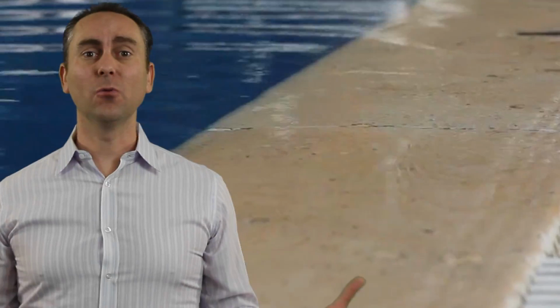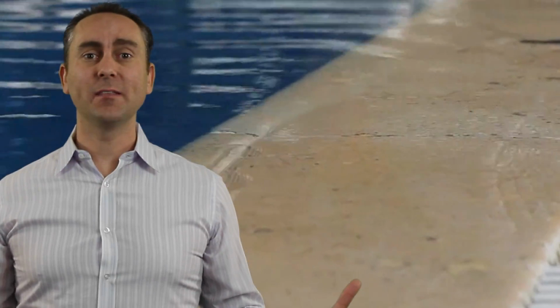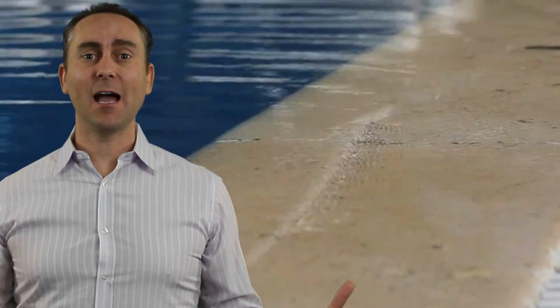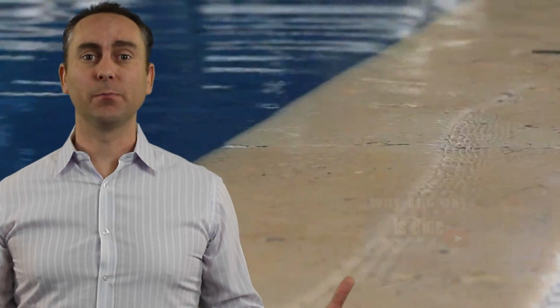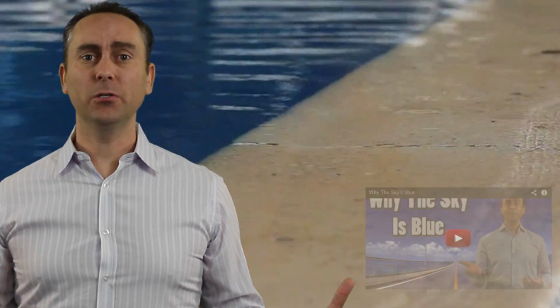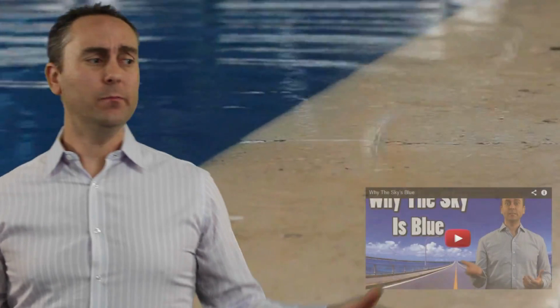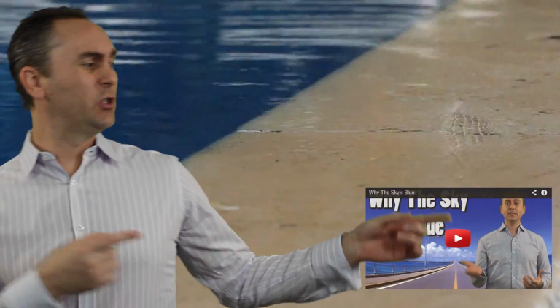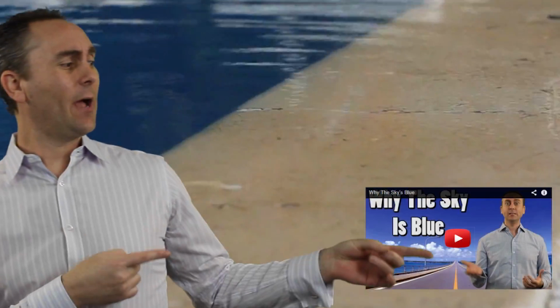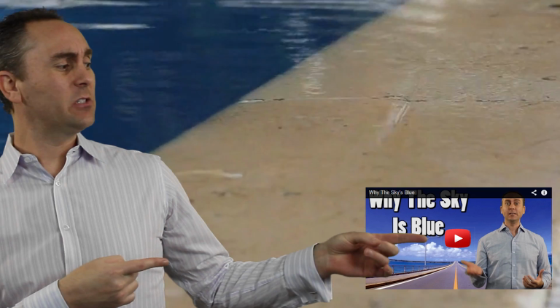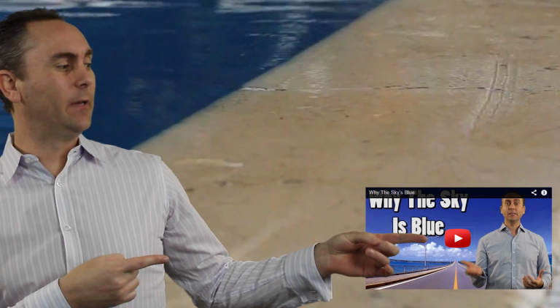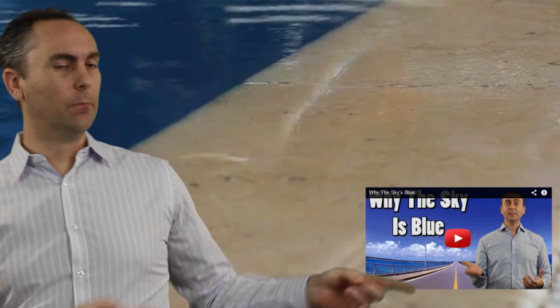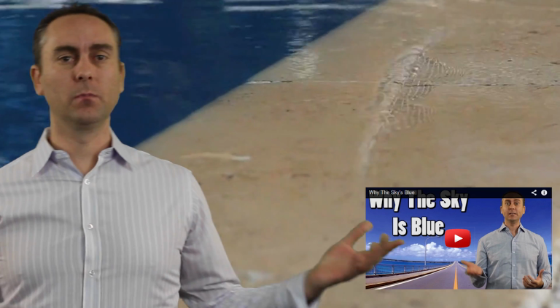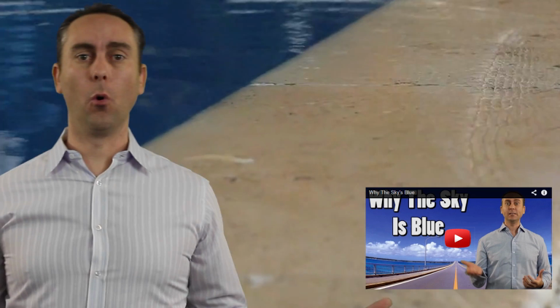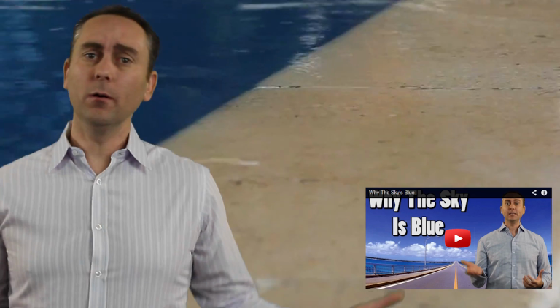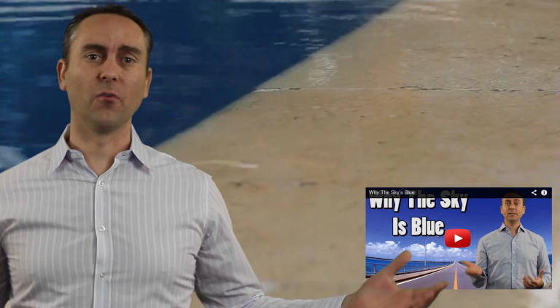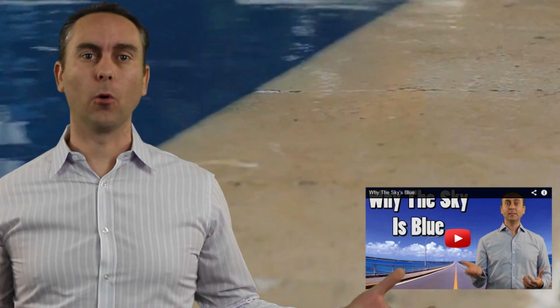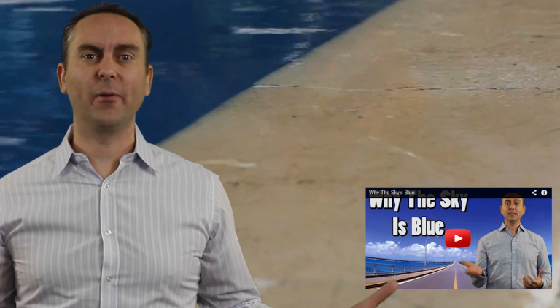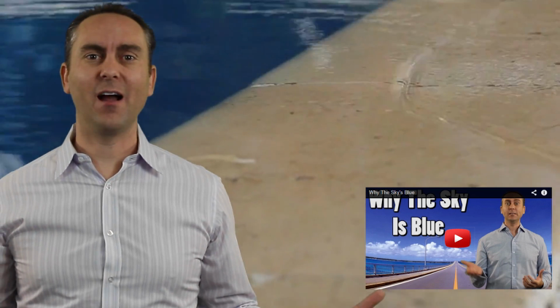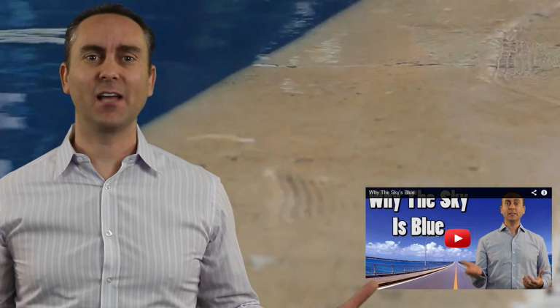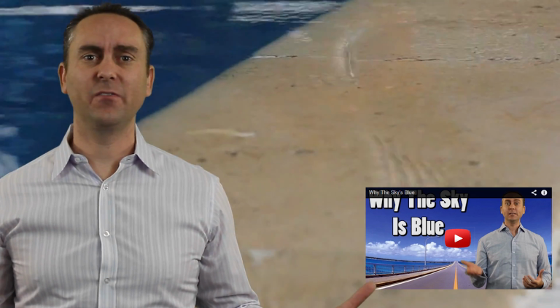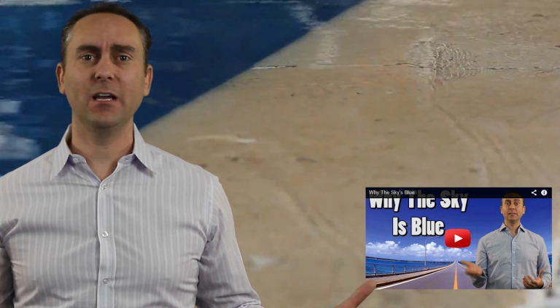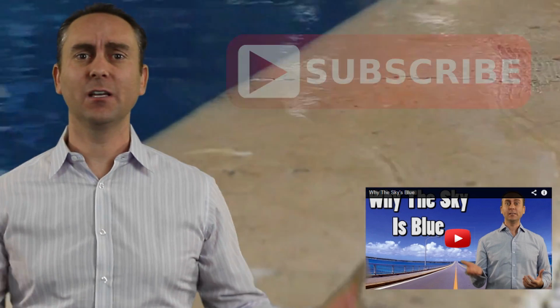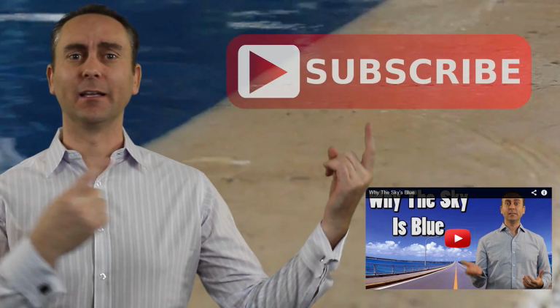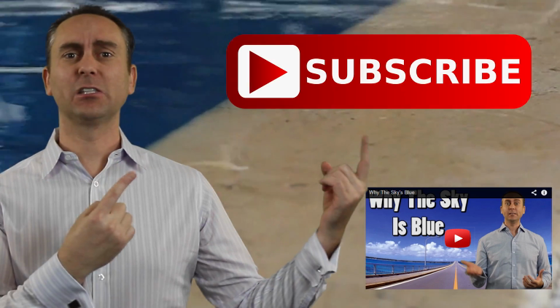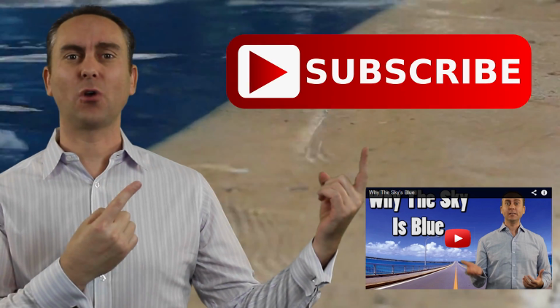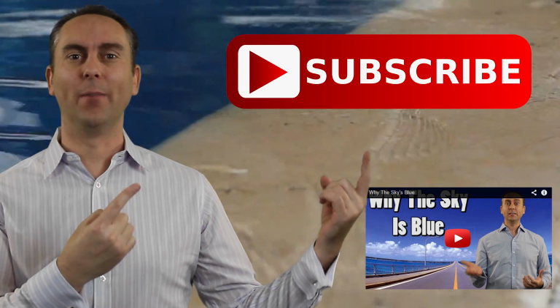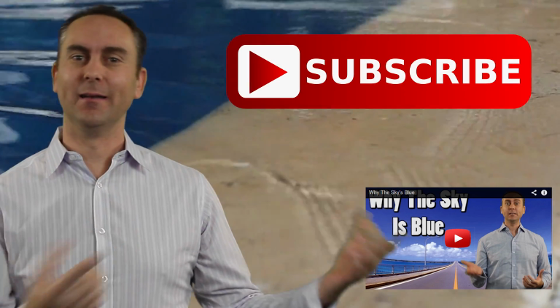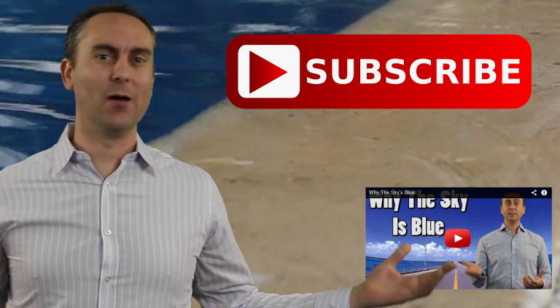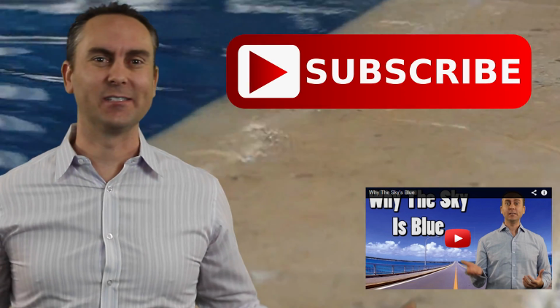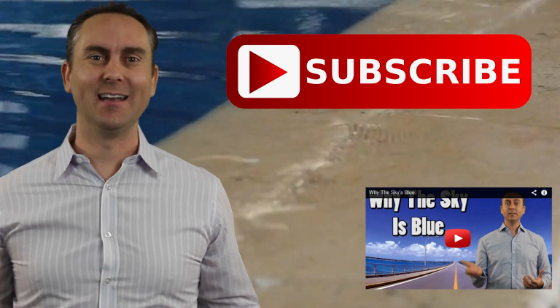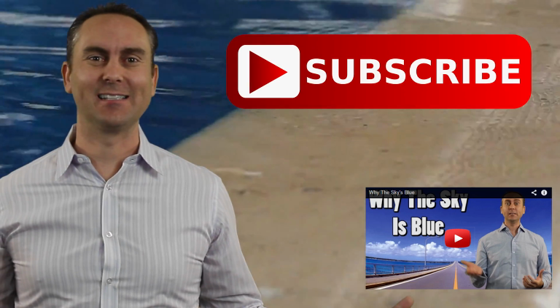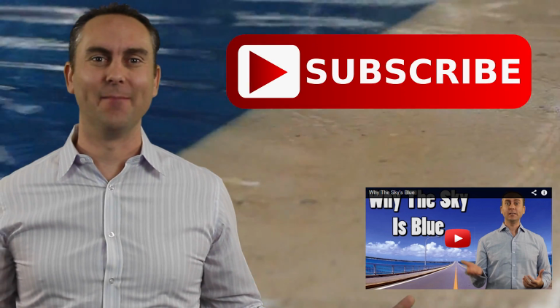To learn why the sky is blue, check out this video. Or, for more rapid-fire science videos, click the subscribe button. We'll see you next time.